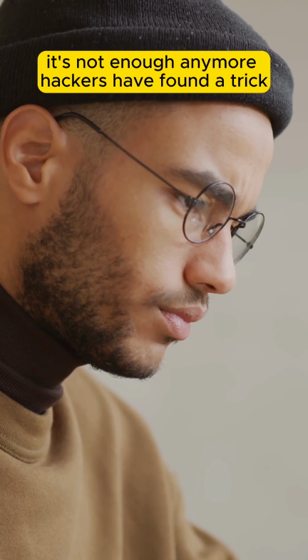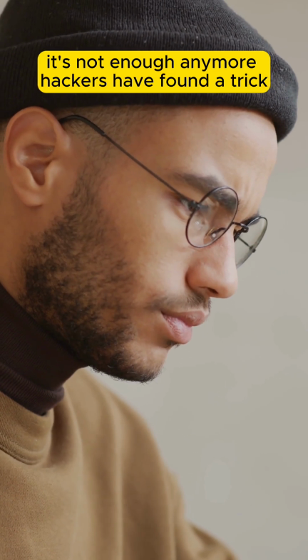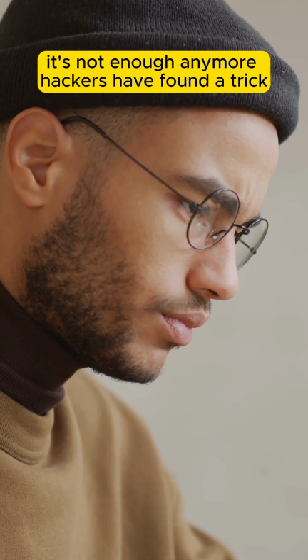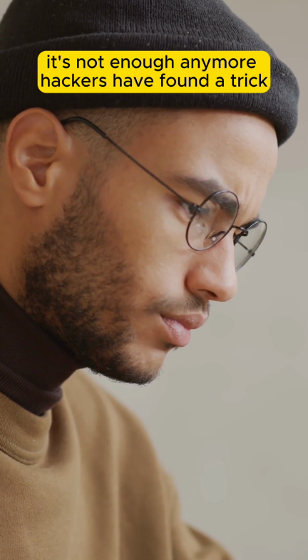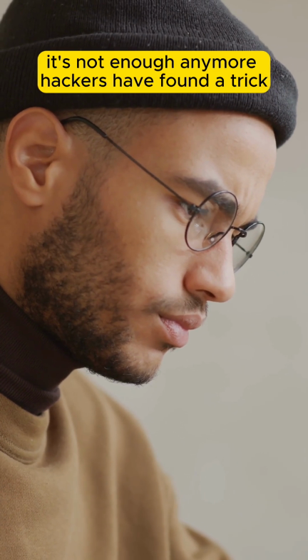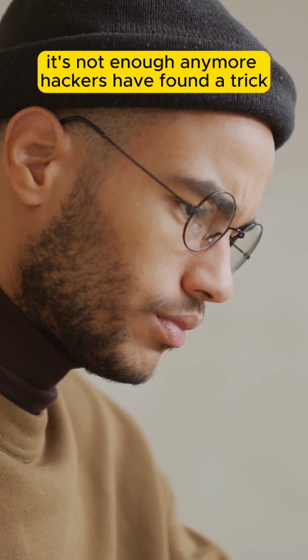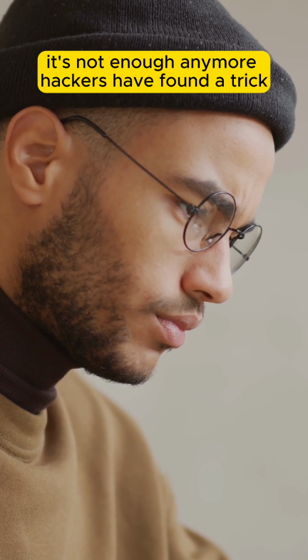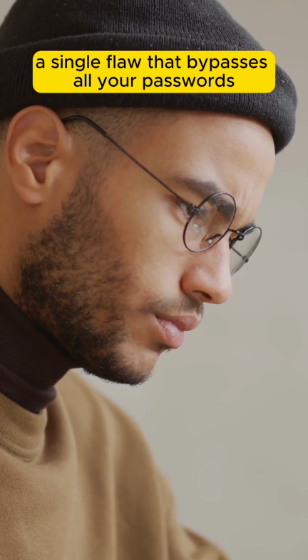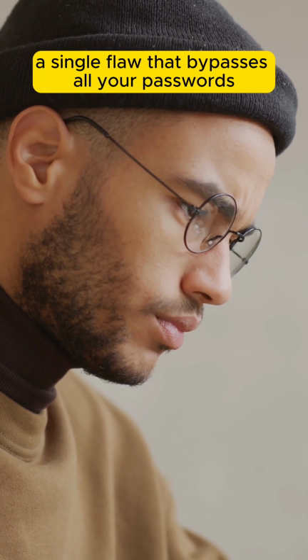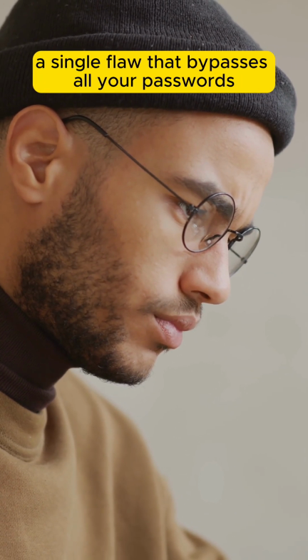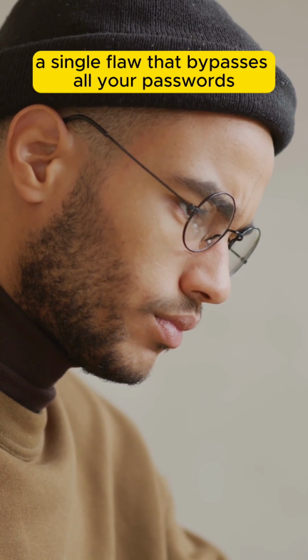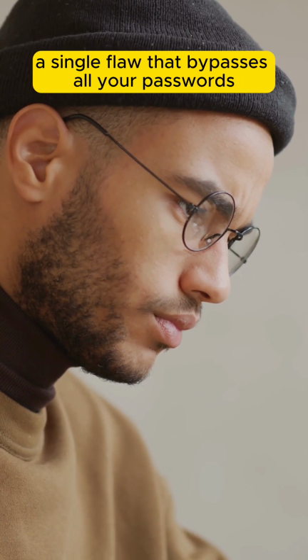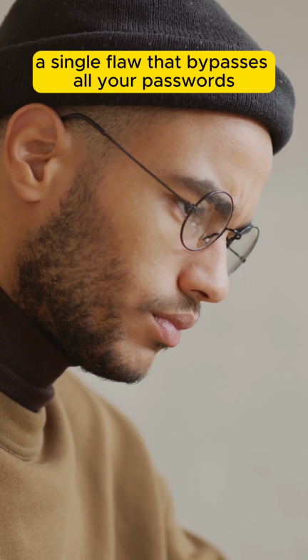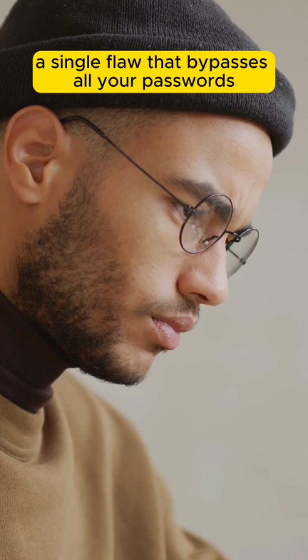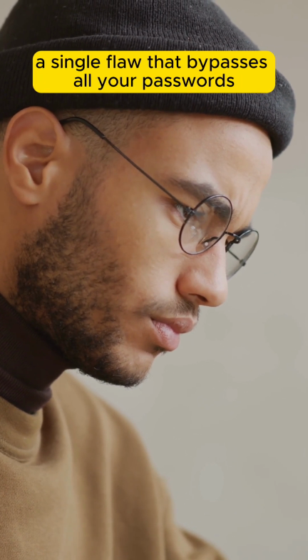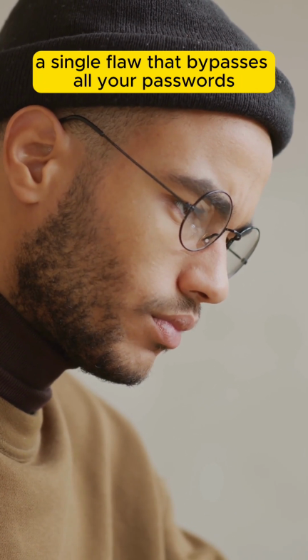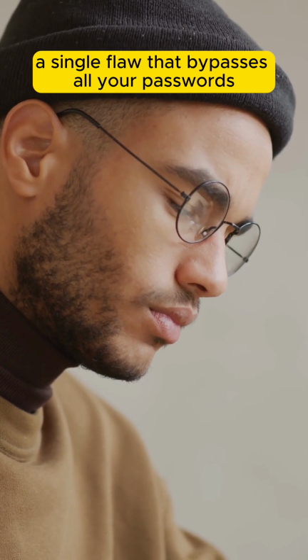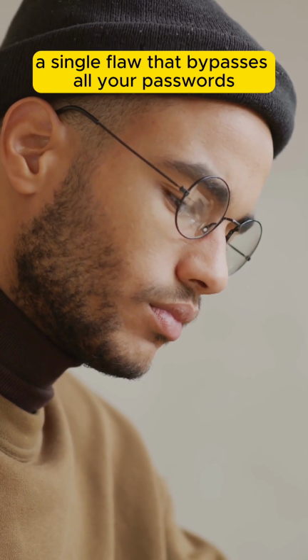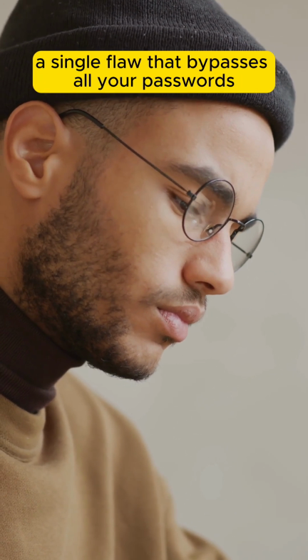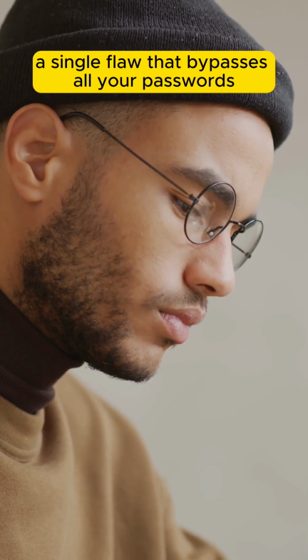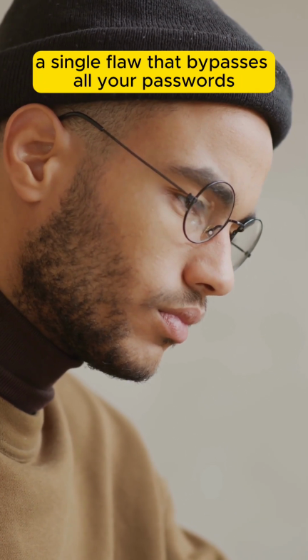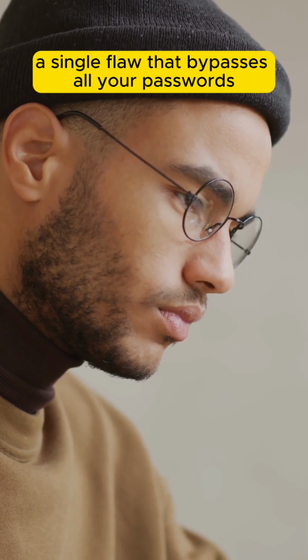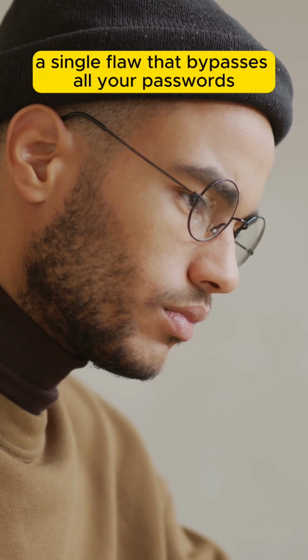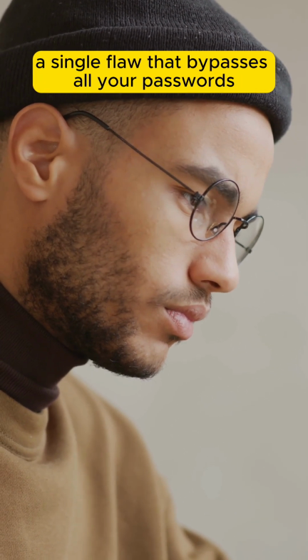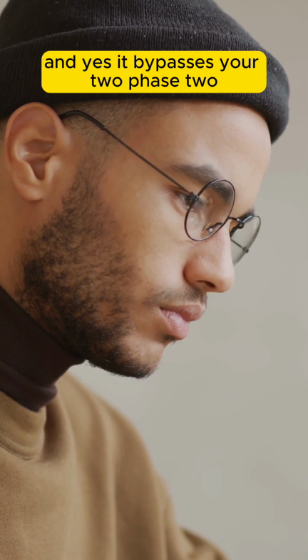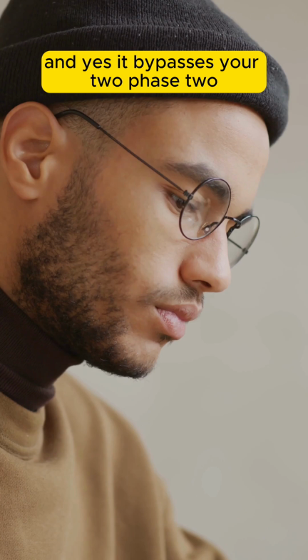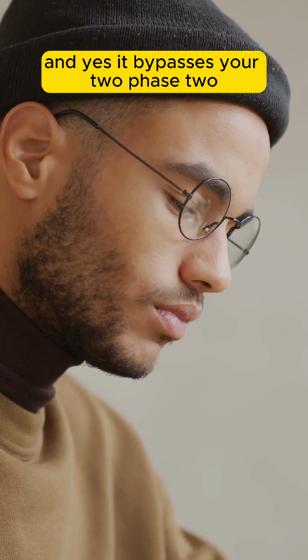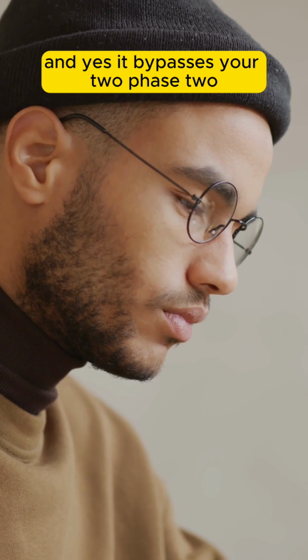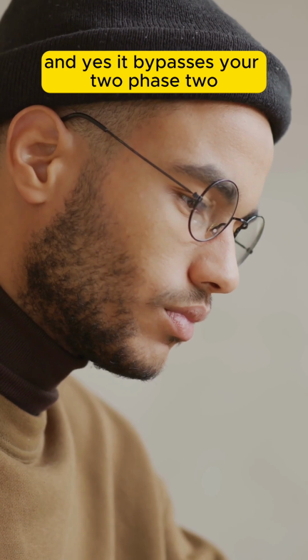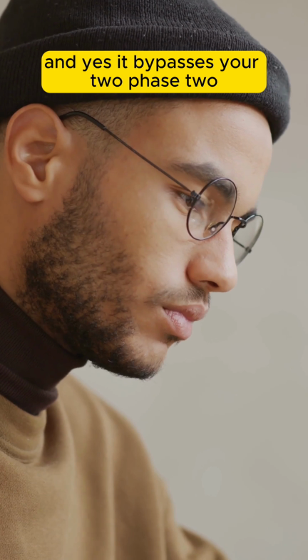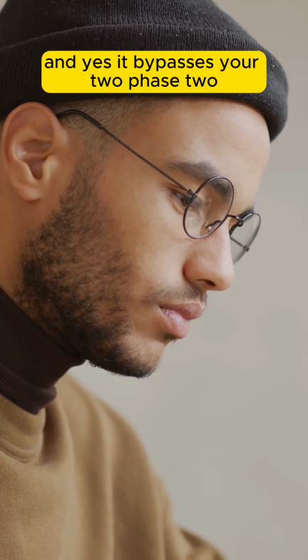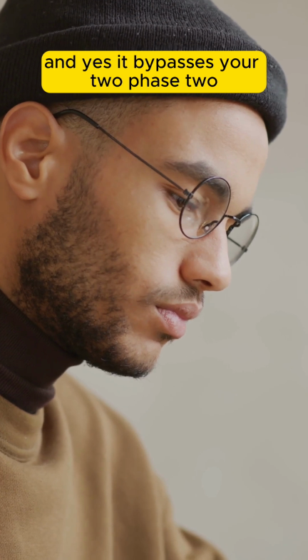Hackers have found a trick, a single flaw, that bypasses all your passwords. And yes, it bypasses your 2FA too.